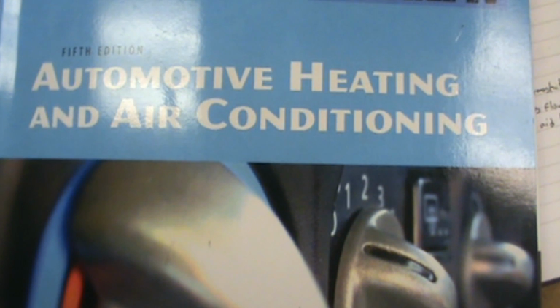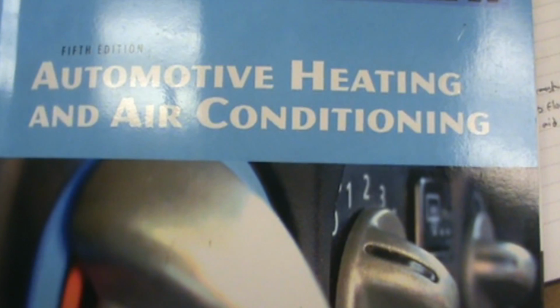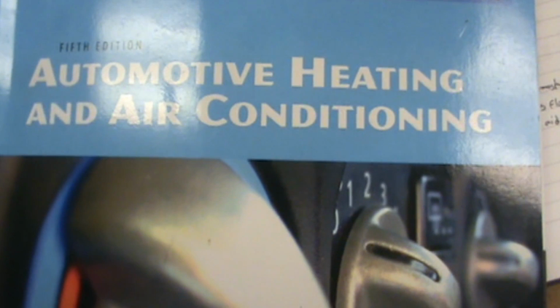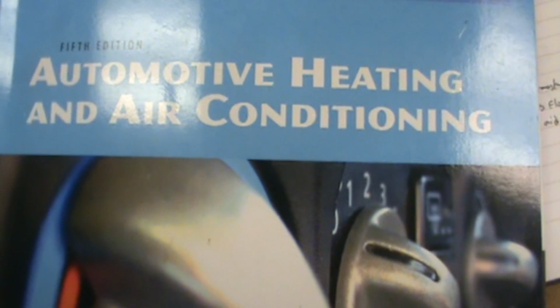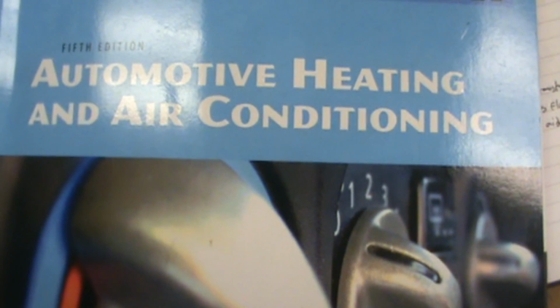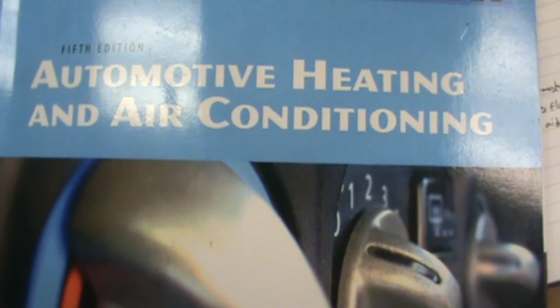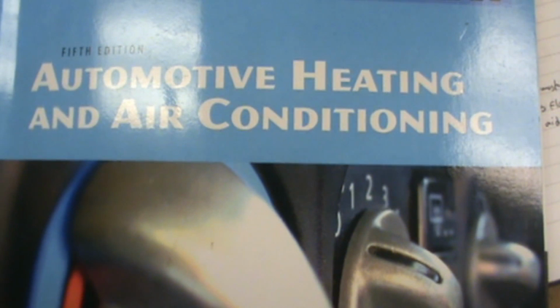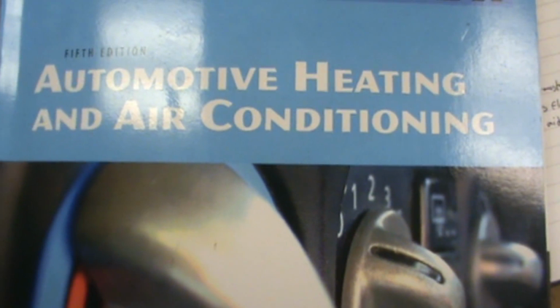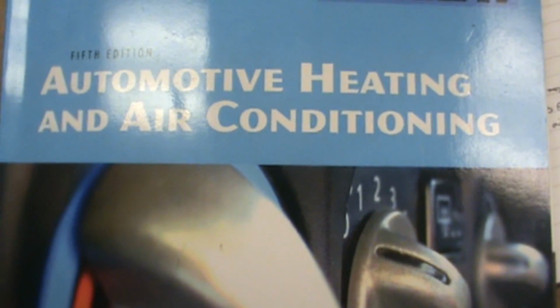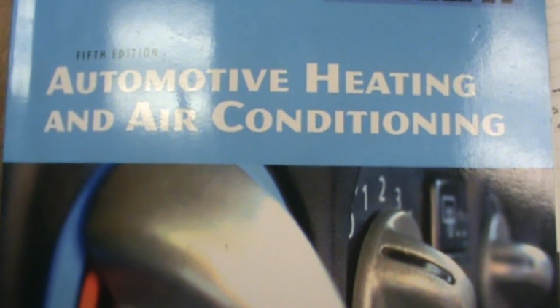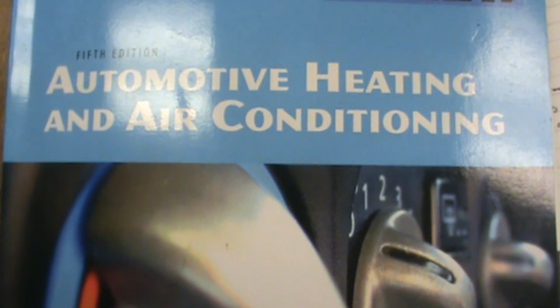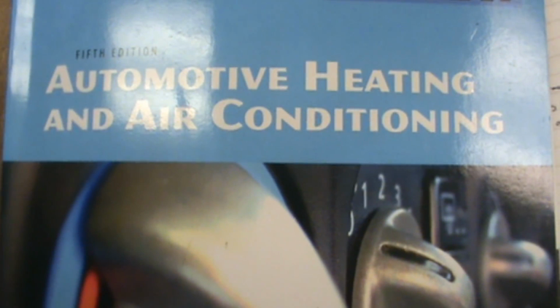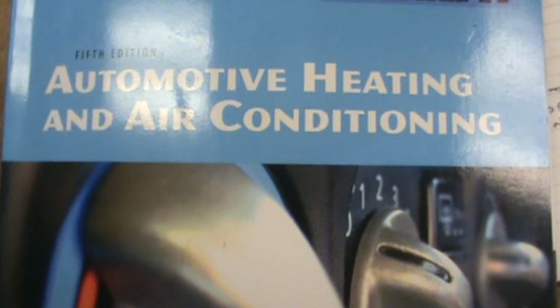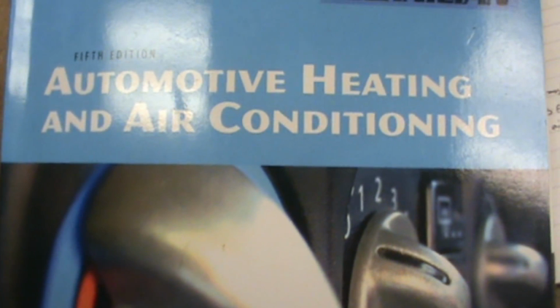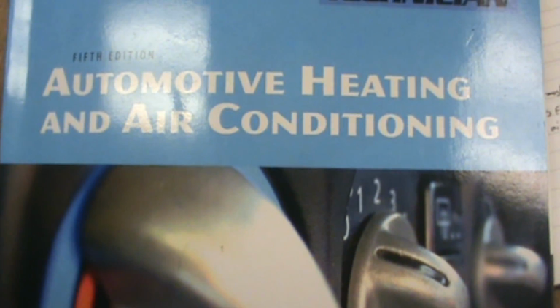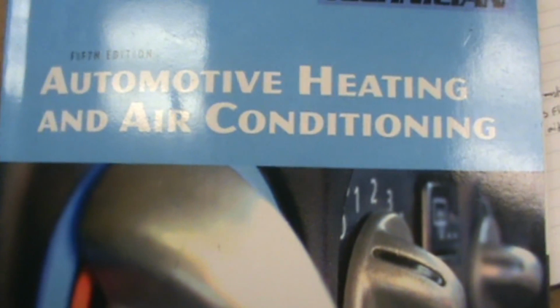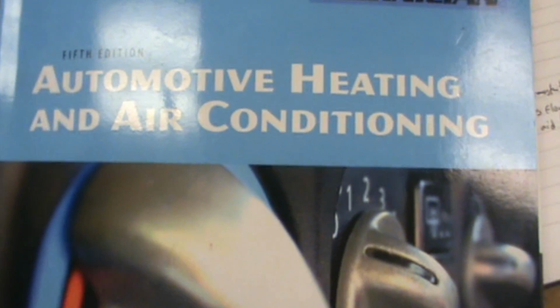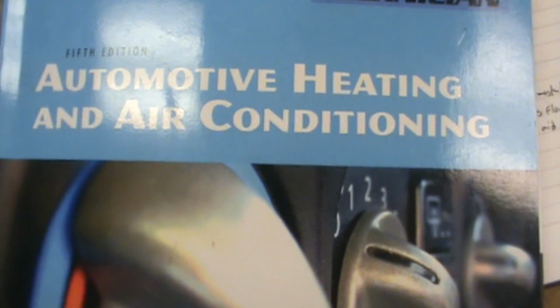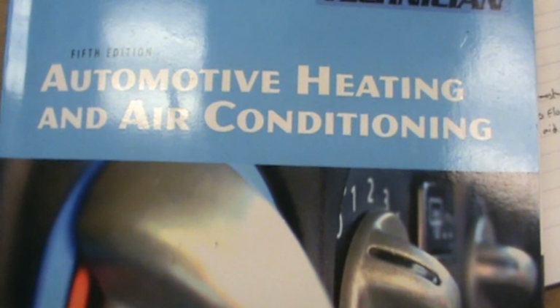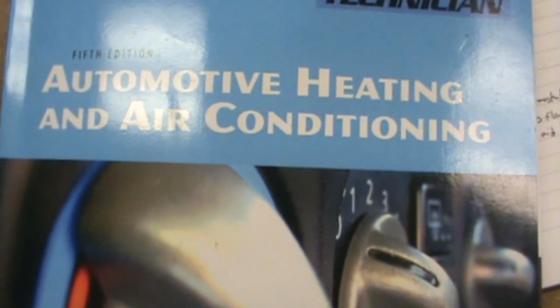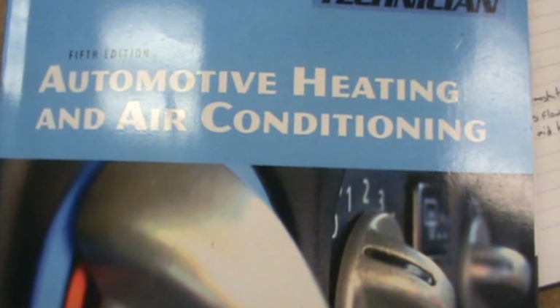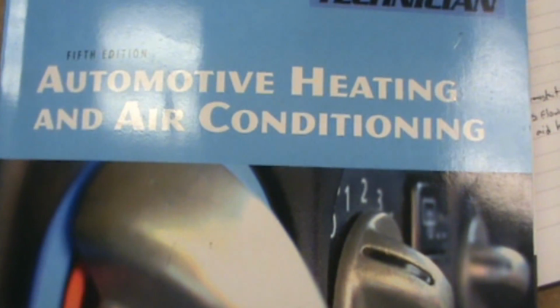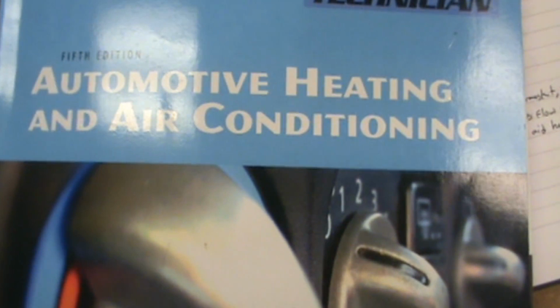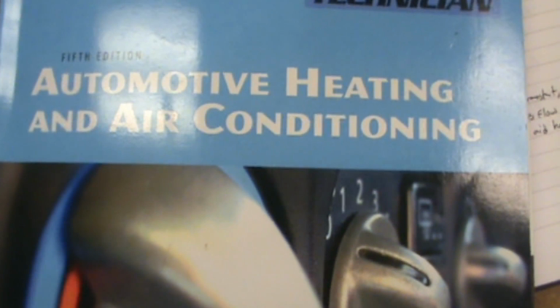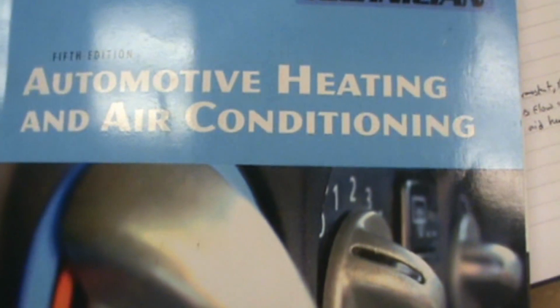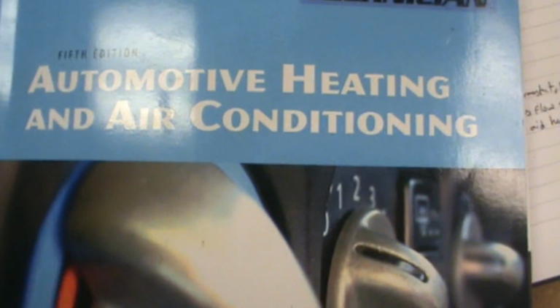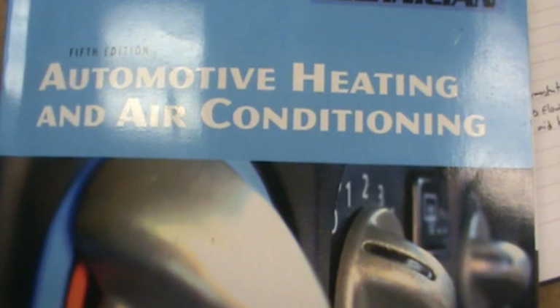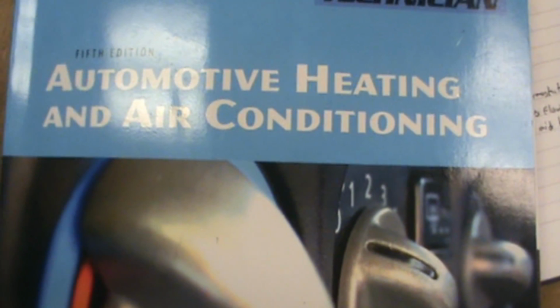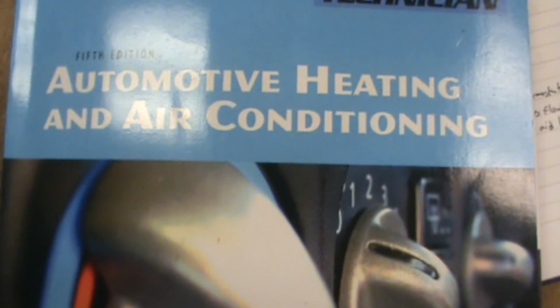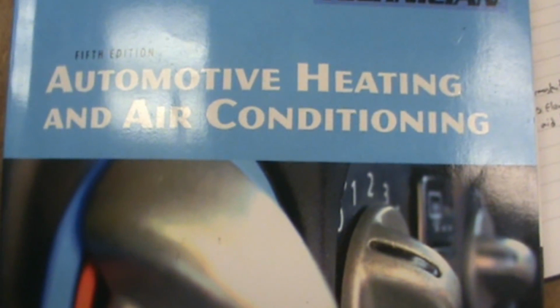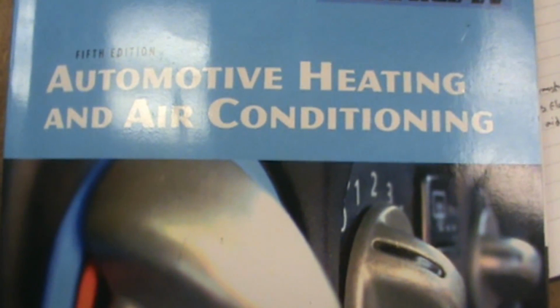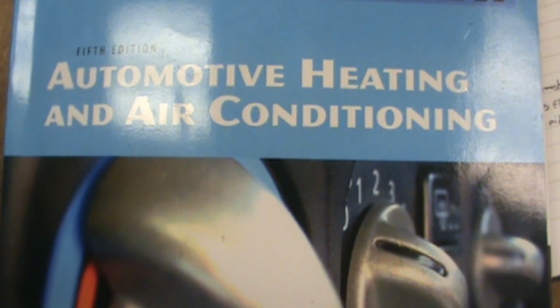Hi guys, Anthony here at DIY Auto Tech. We're going to be showing you how to evacuate and recharge an automotive AC system today.